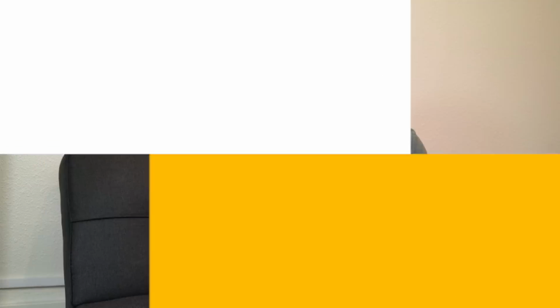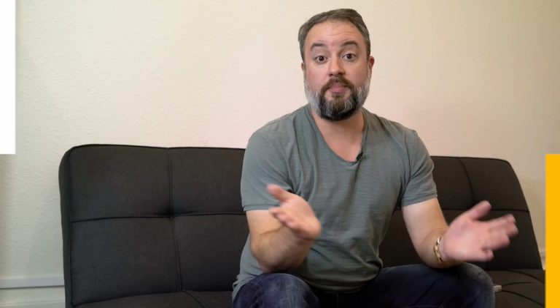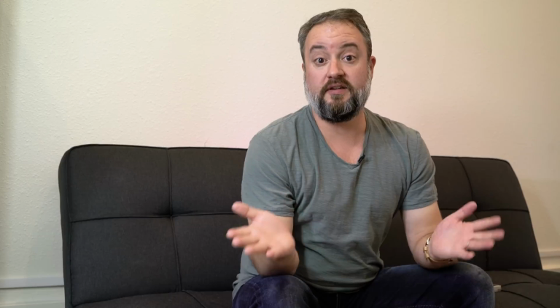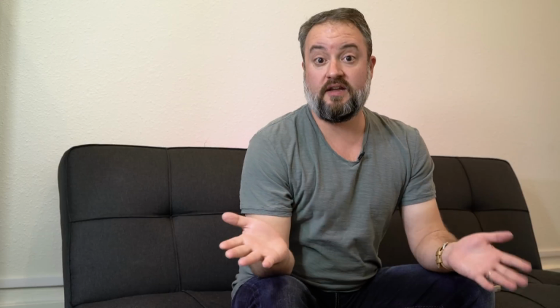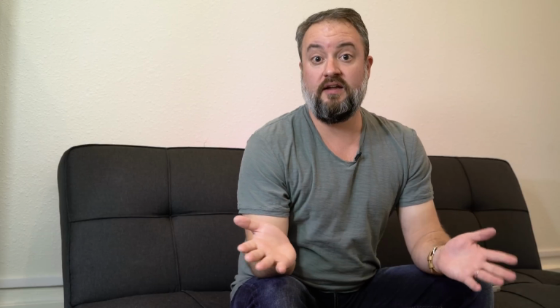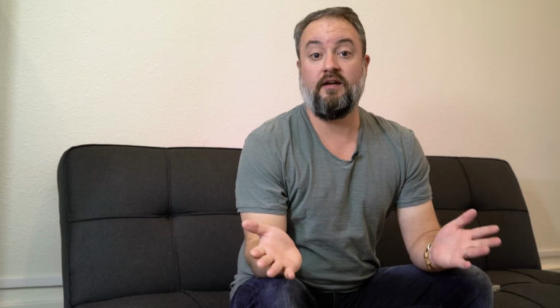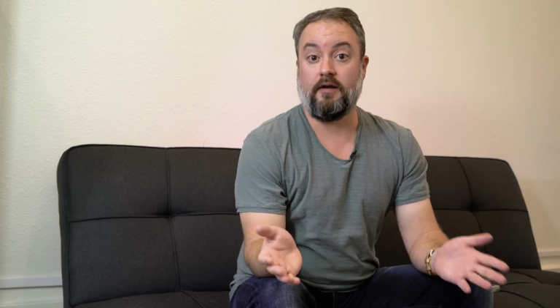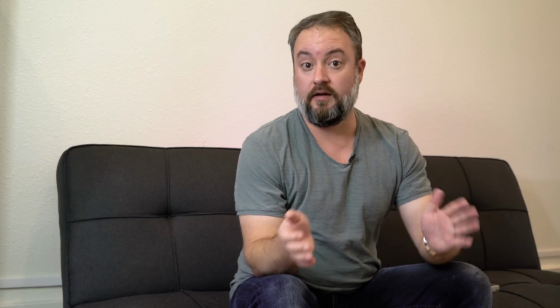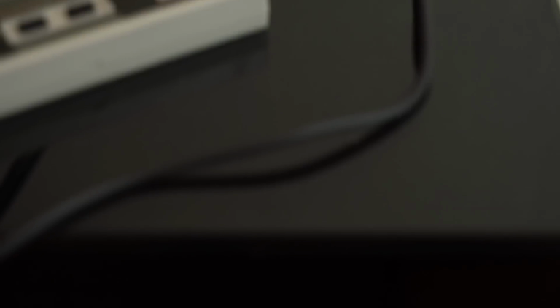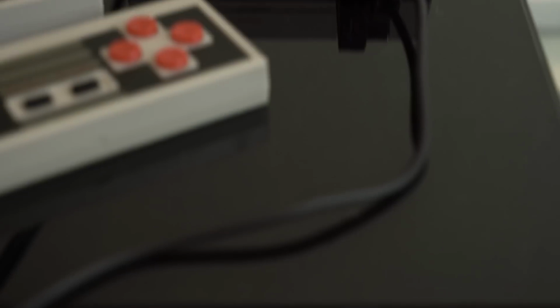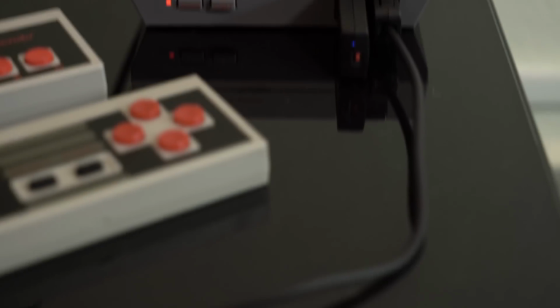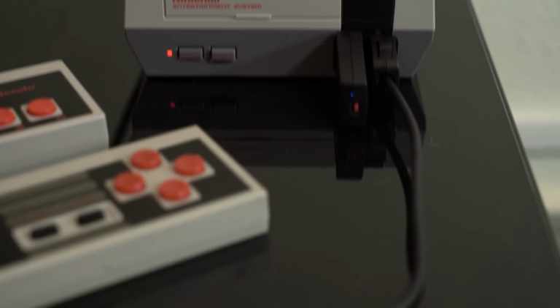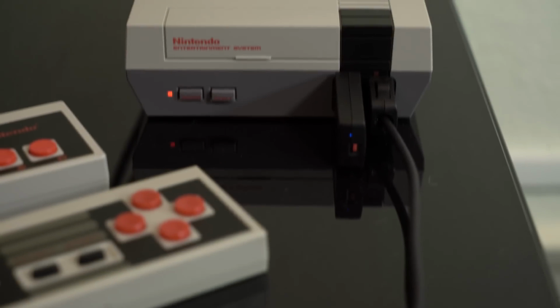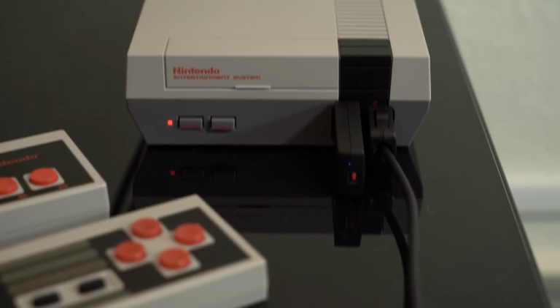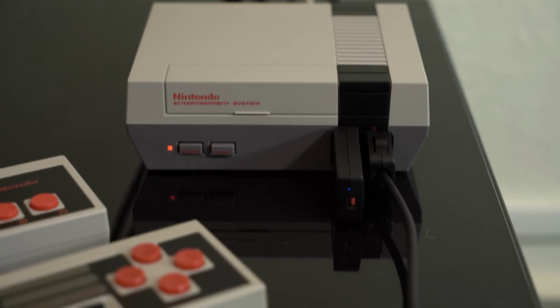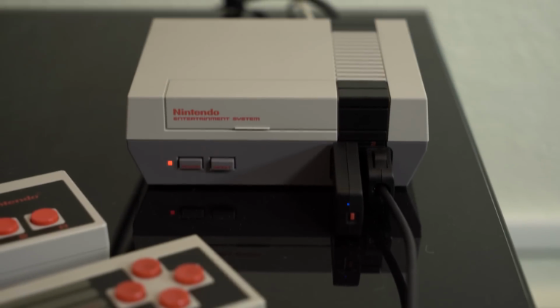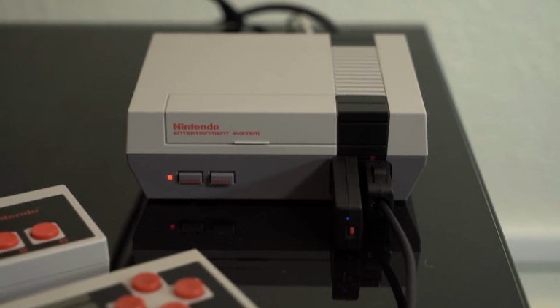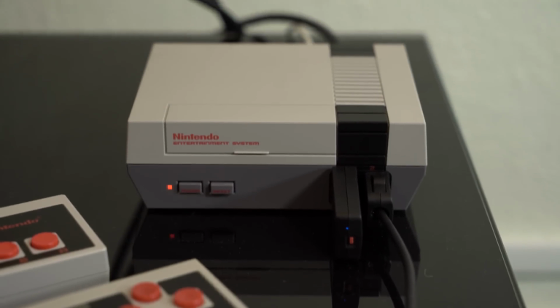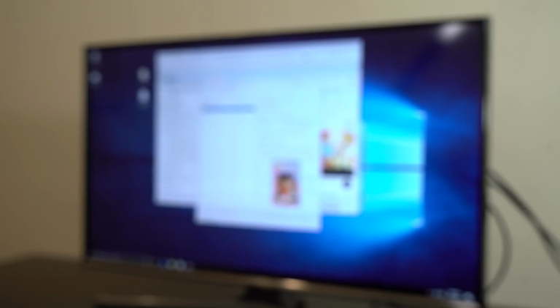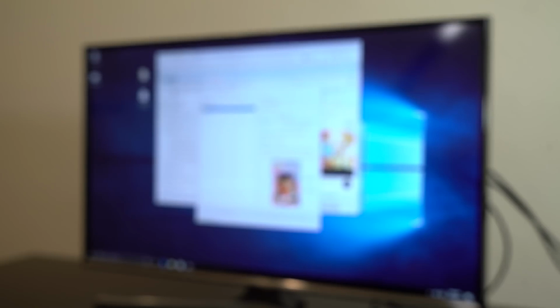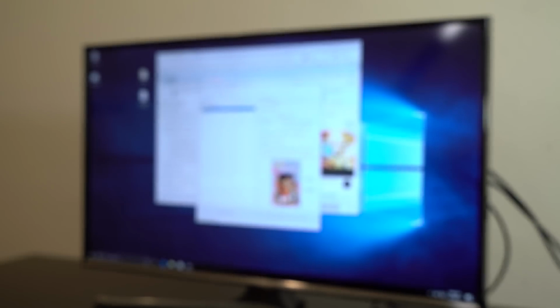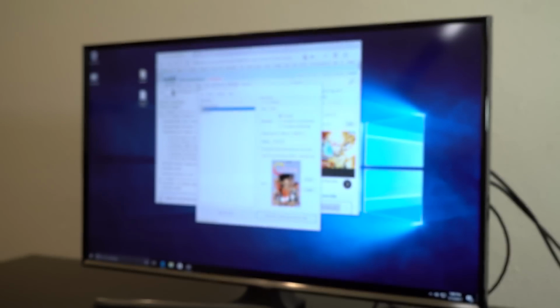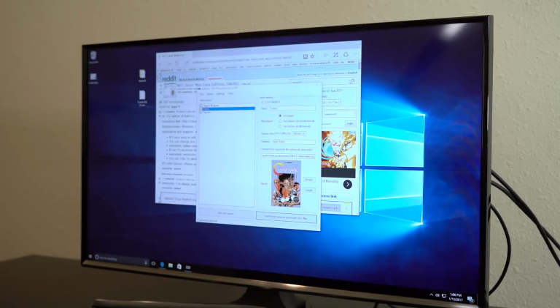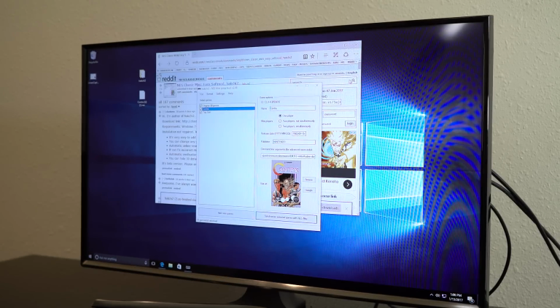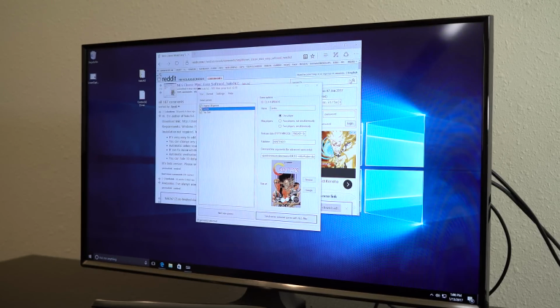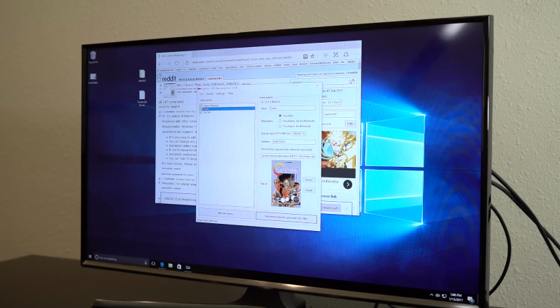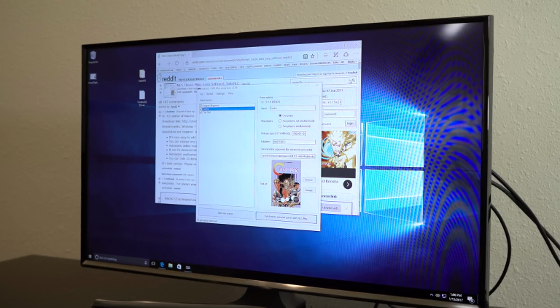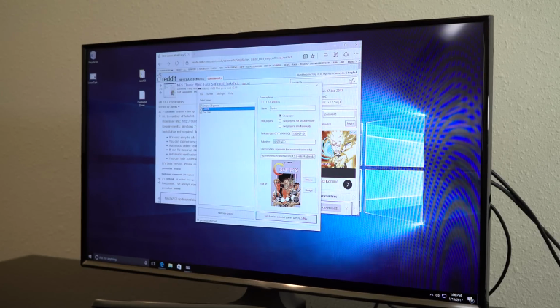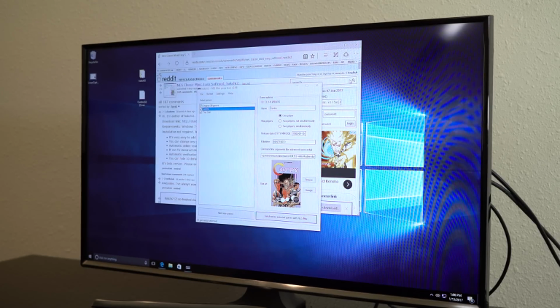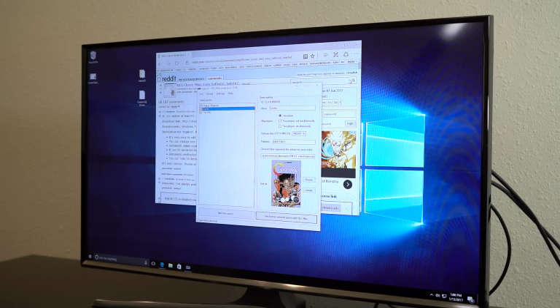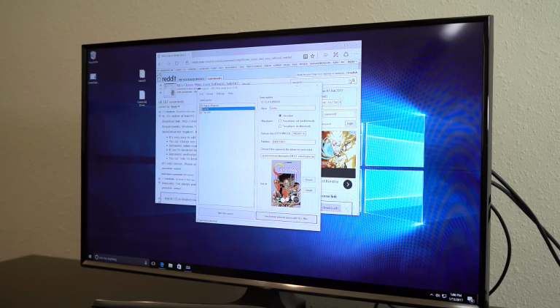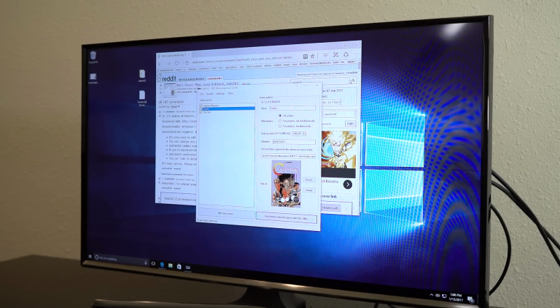A couple things you're going to need here: you're going to need your NES Classic, and you're going to need a Windows PC running at least Windows 7.